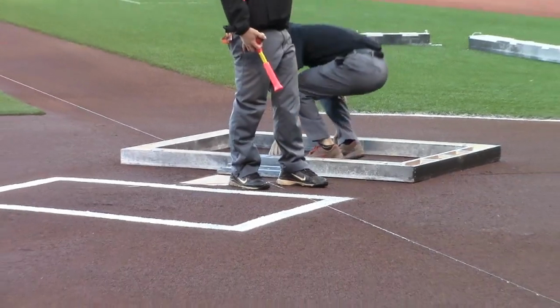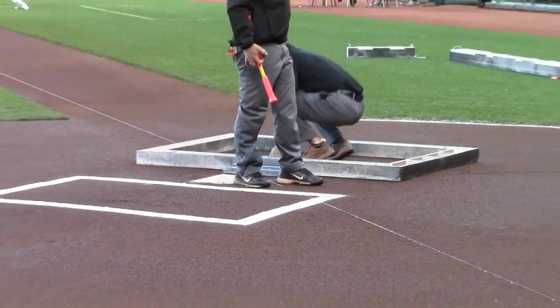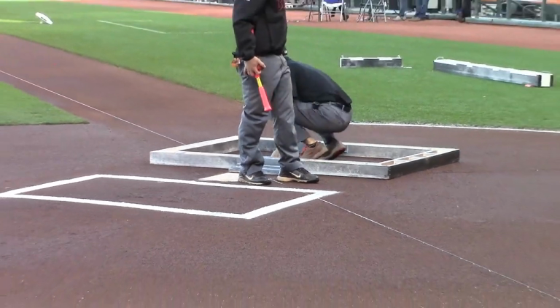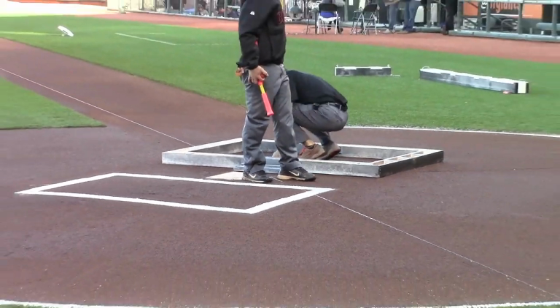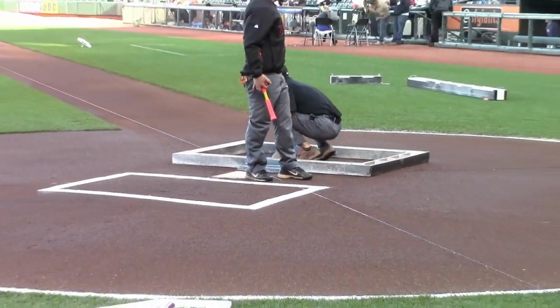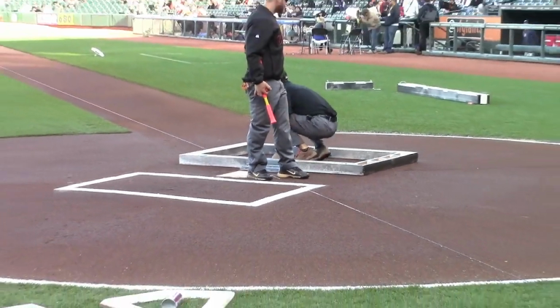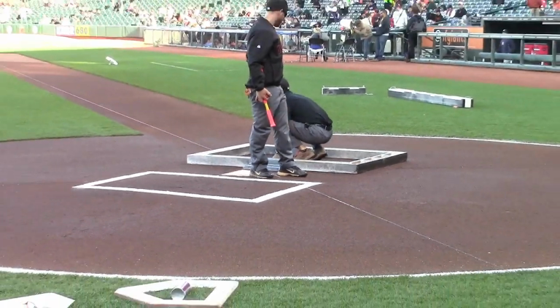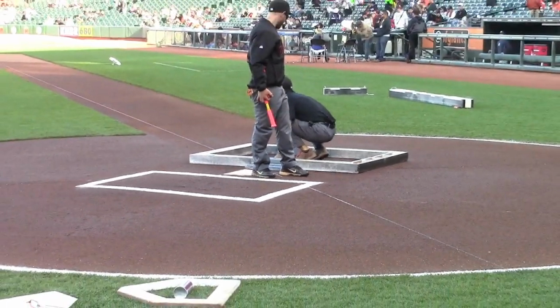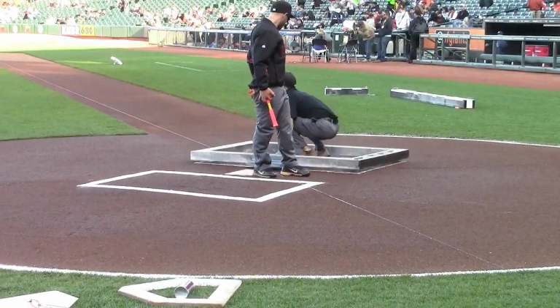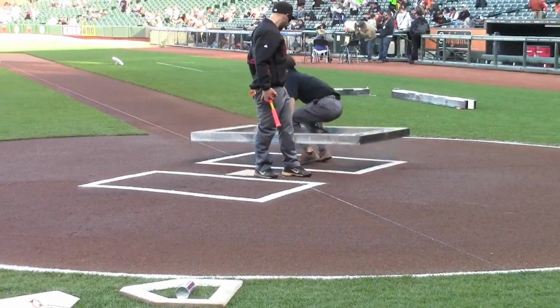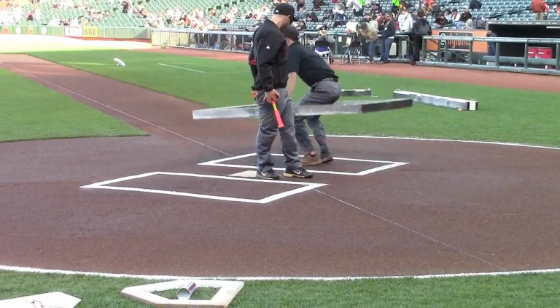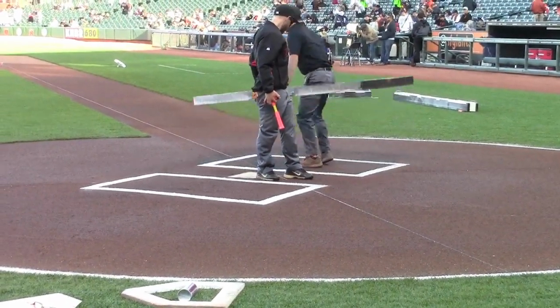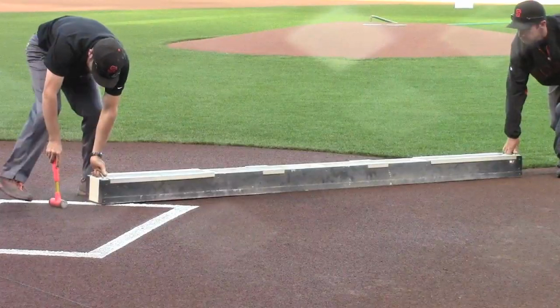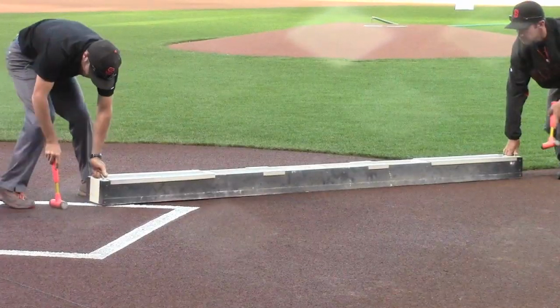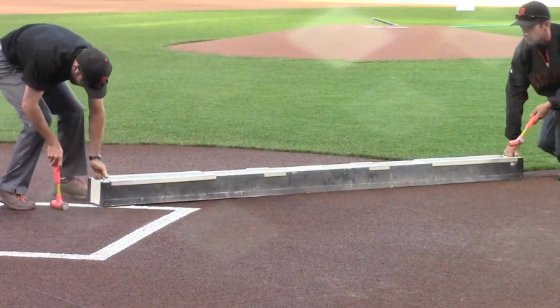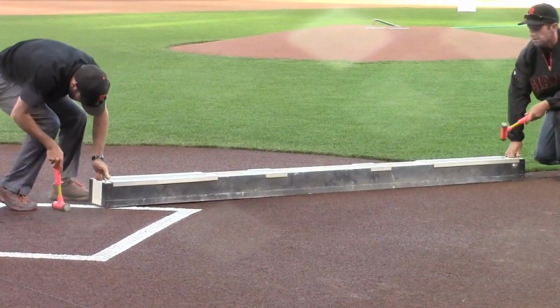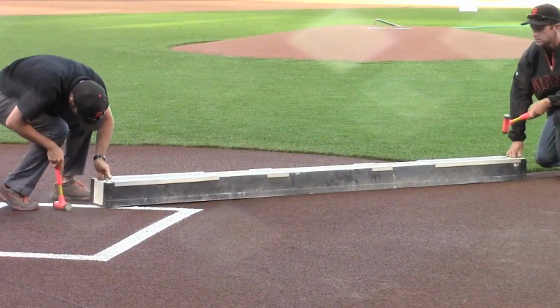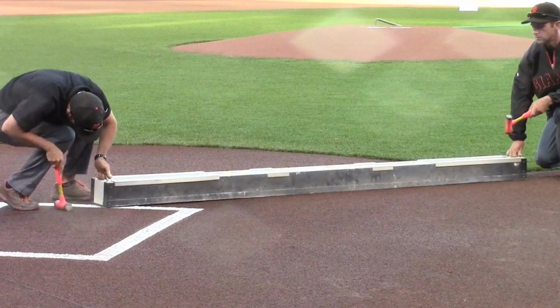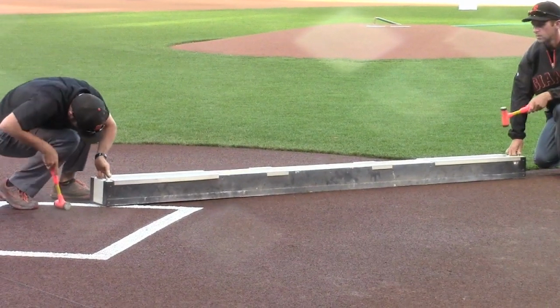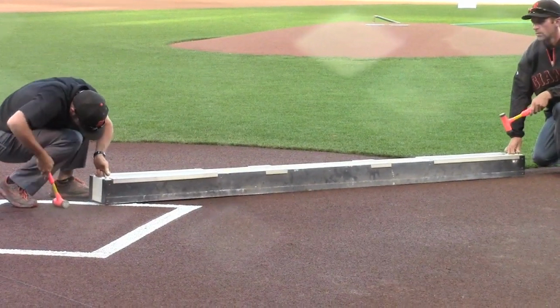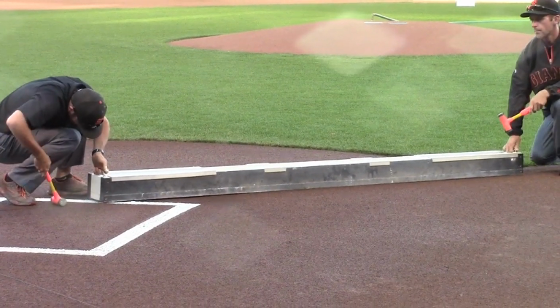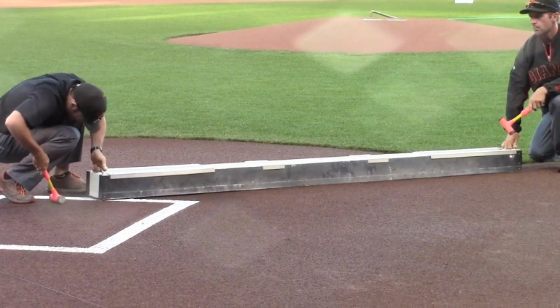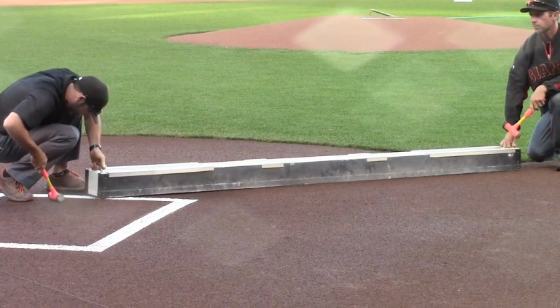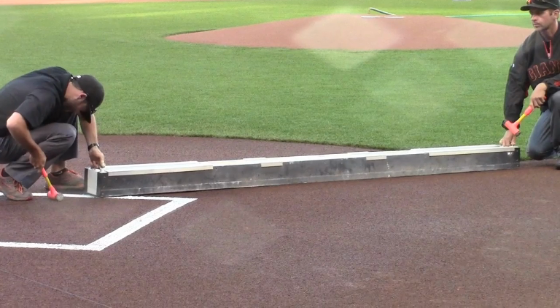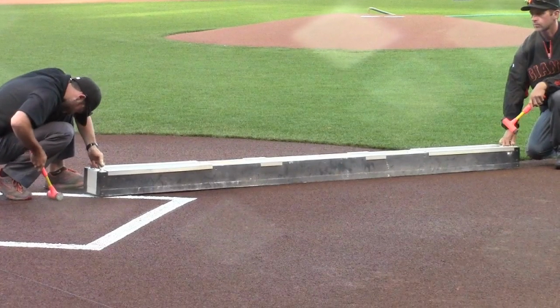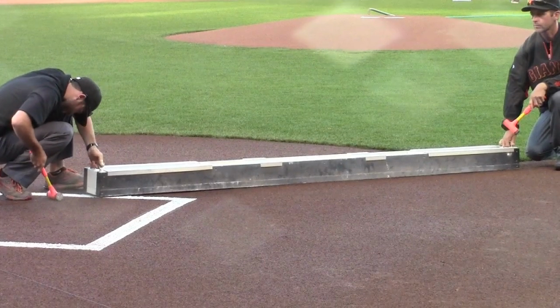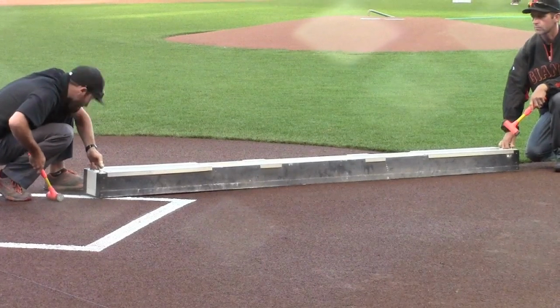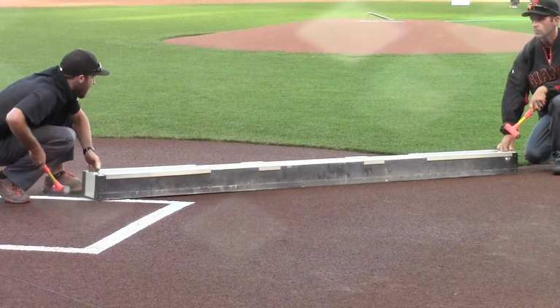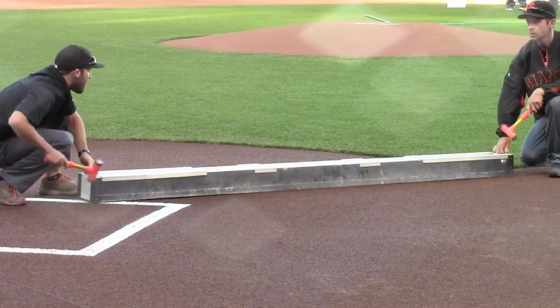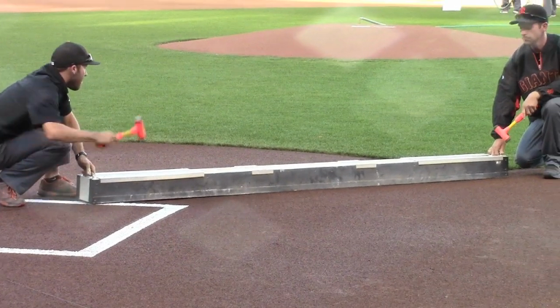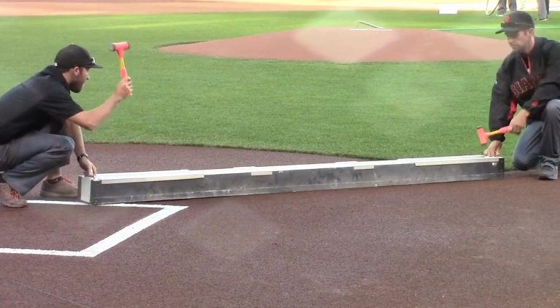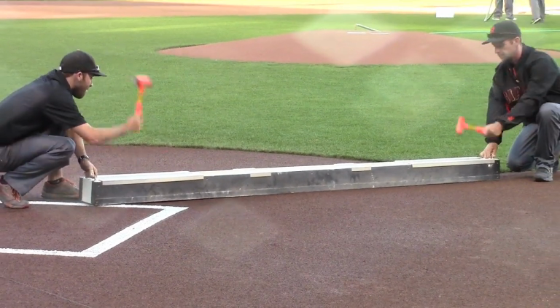And that allows for a nice clean line all the way down, and they're going to go from the edge of the foul line all the way to the batter's box.